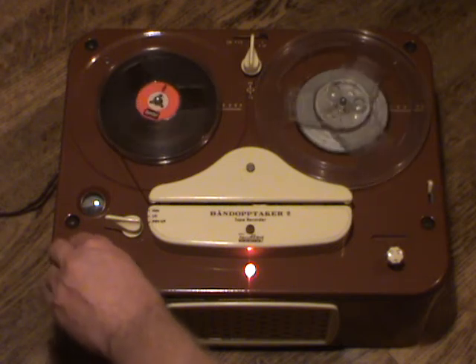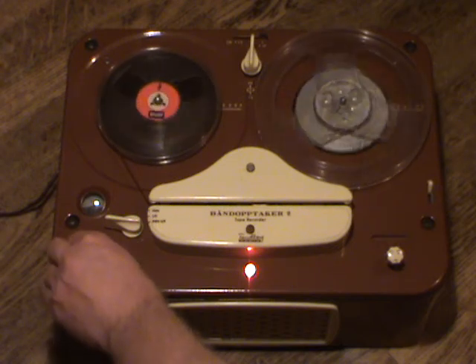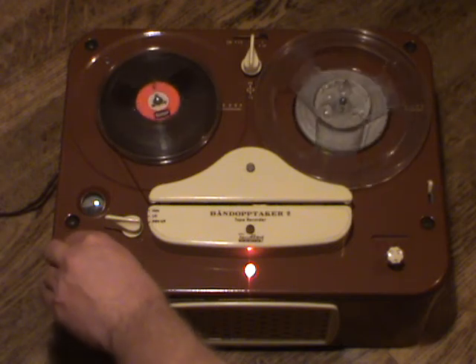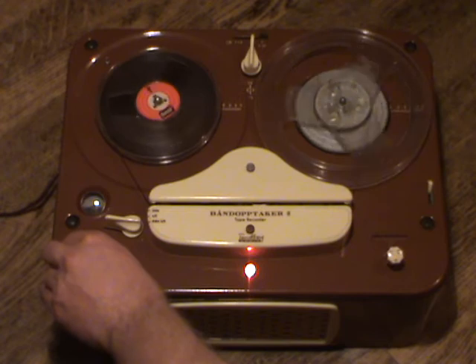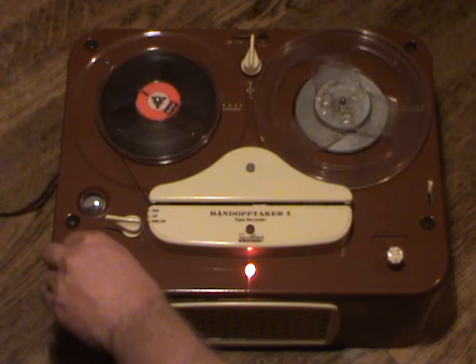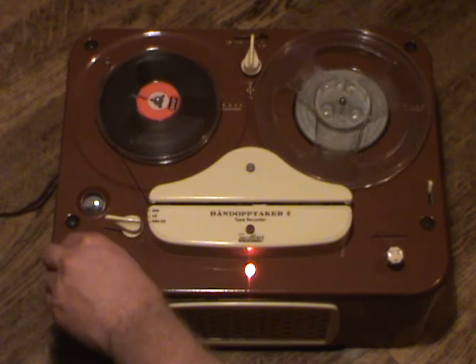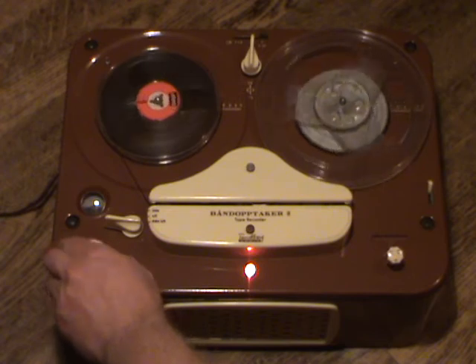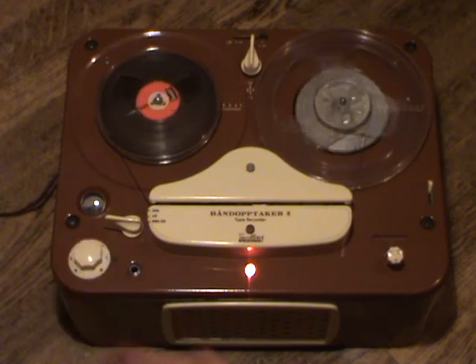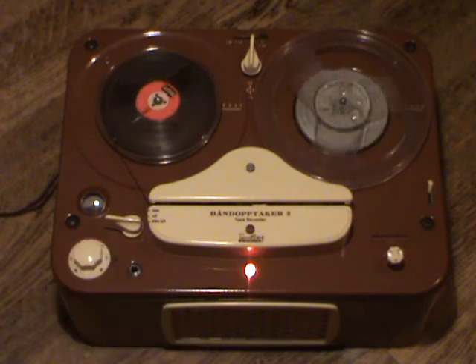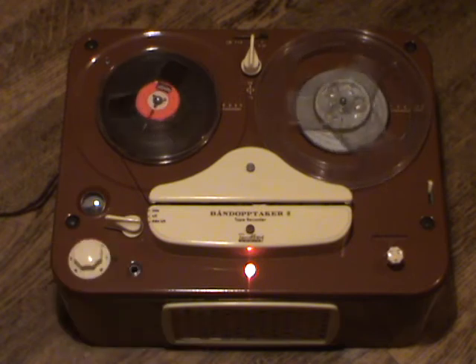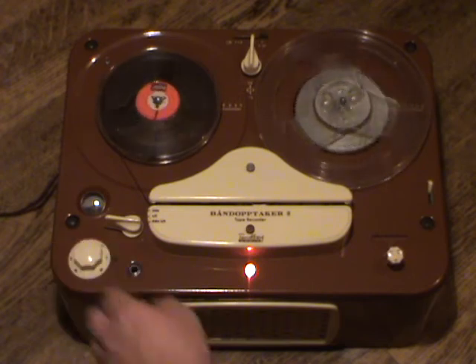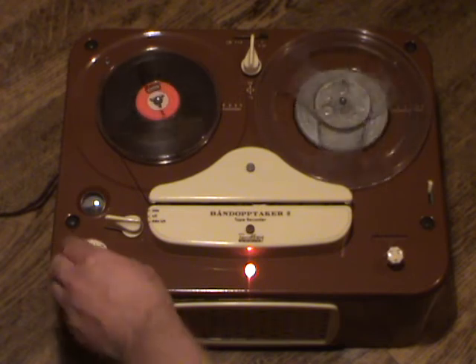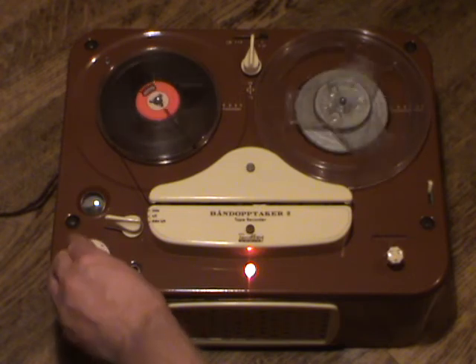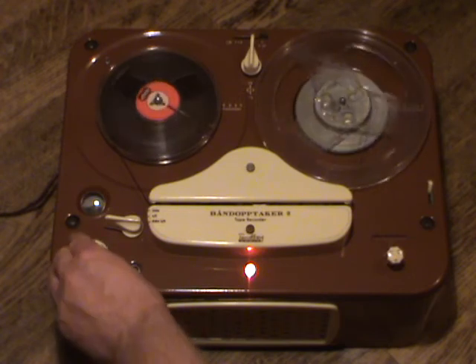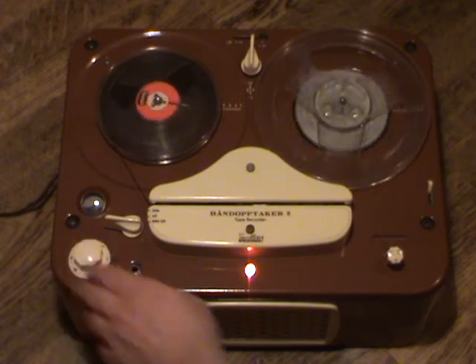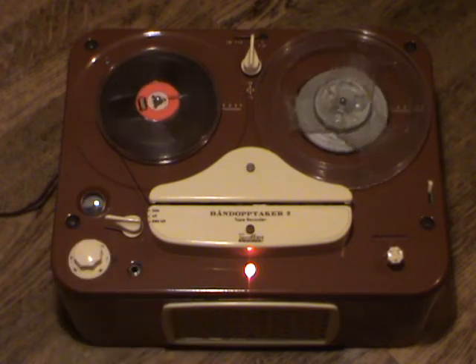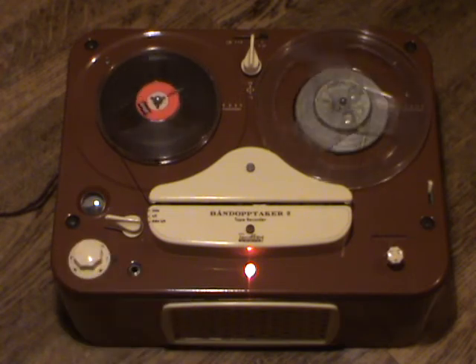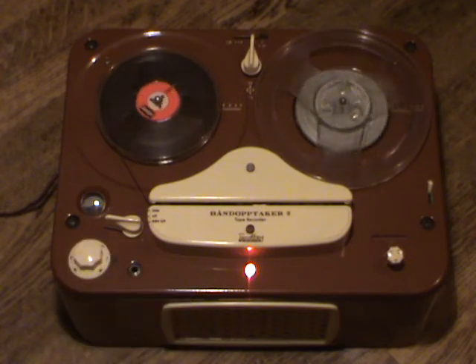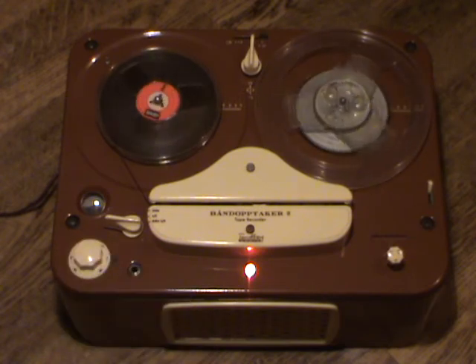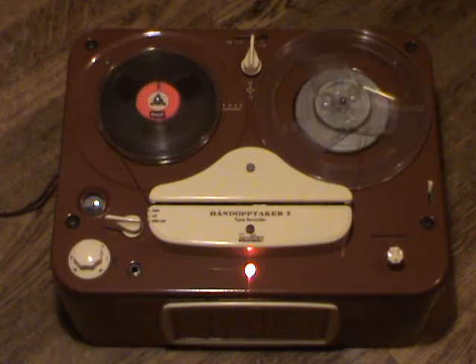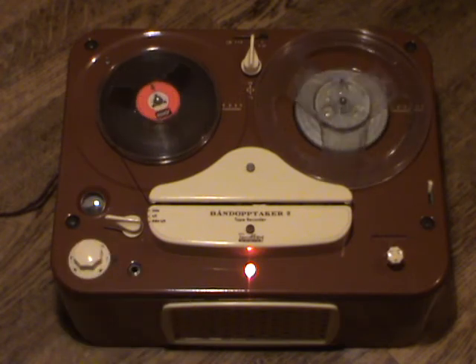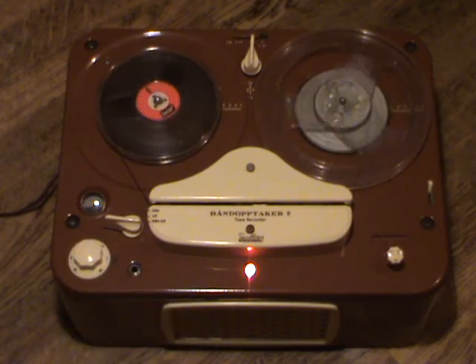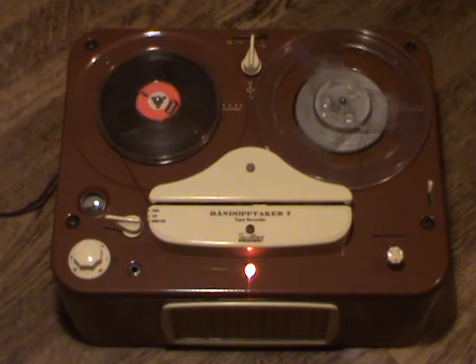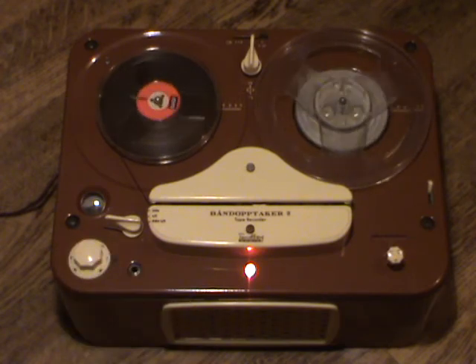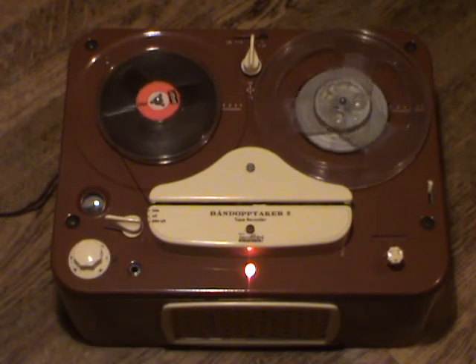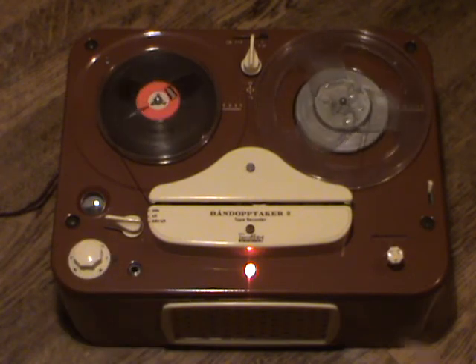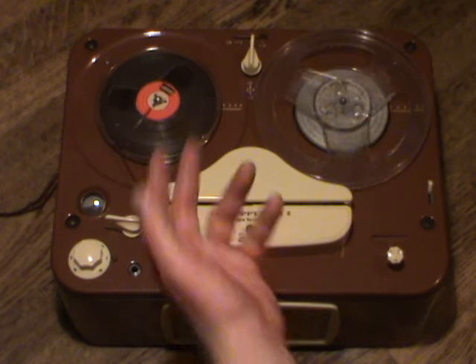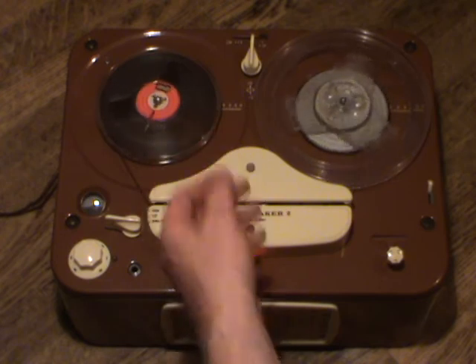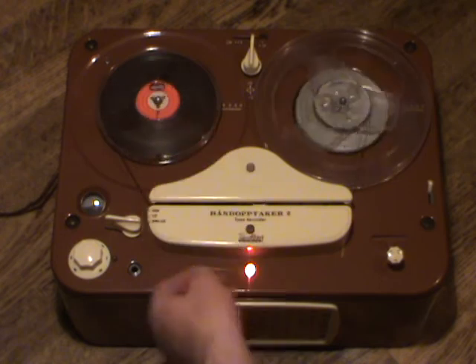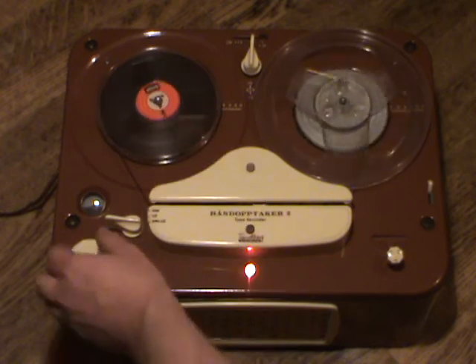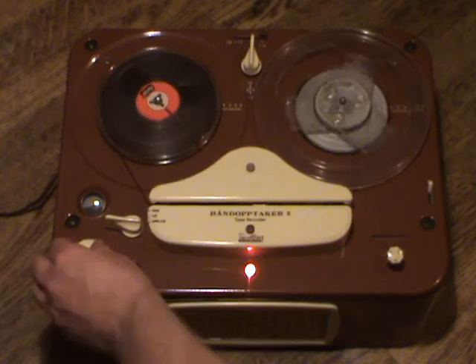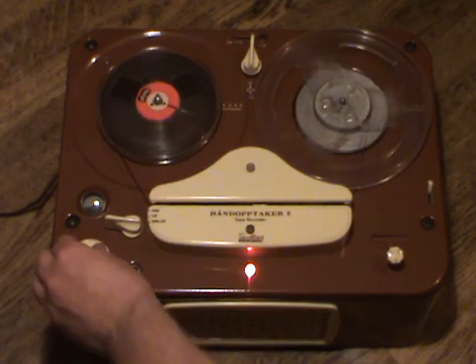The sound quality on even these early Tanbergs is quite good, even through the built-in loudspeaker.